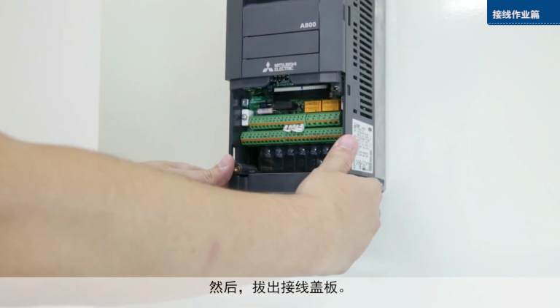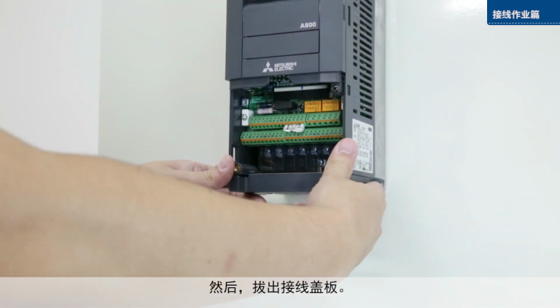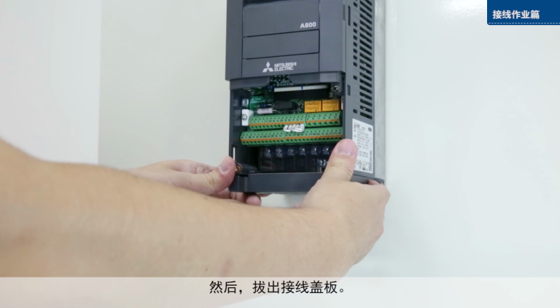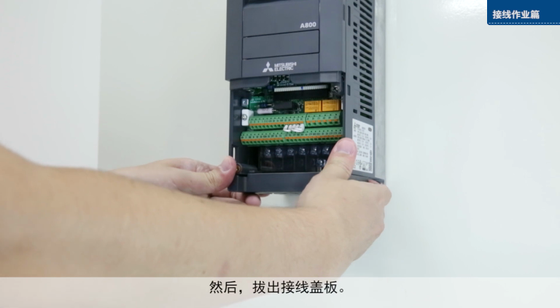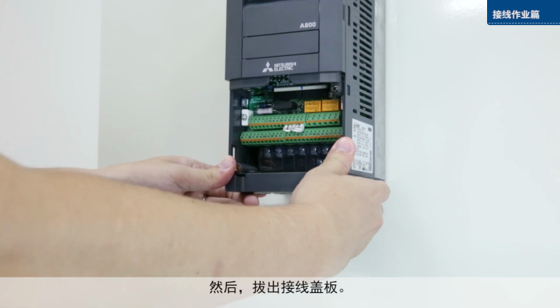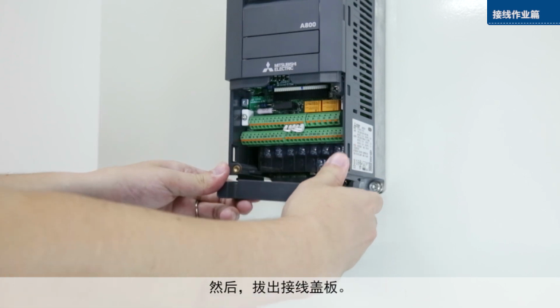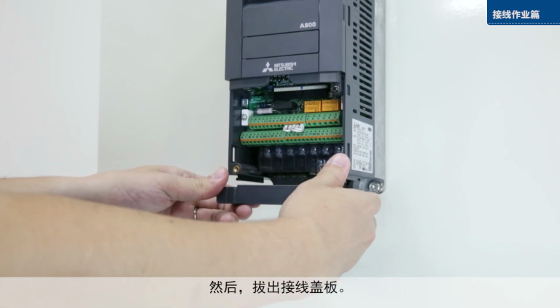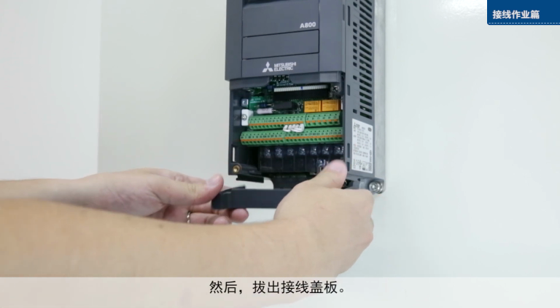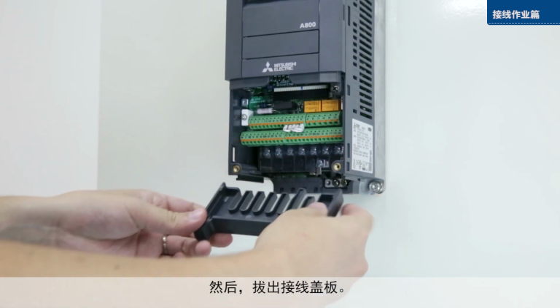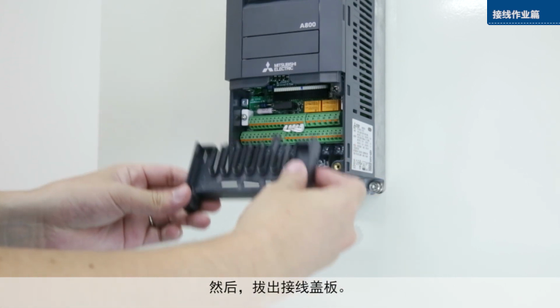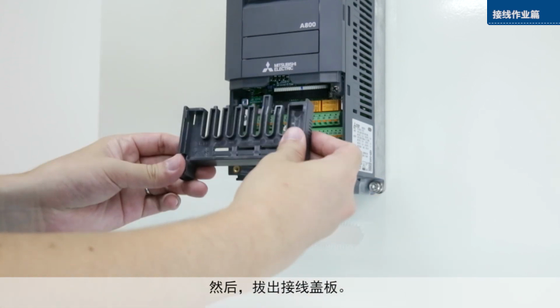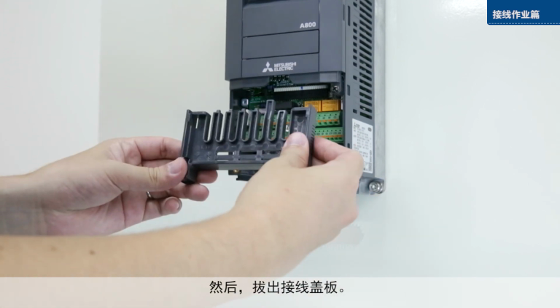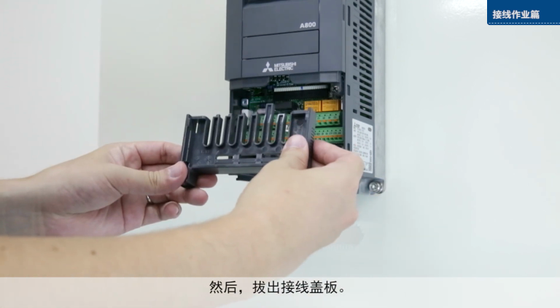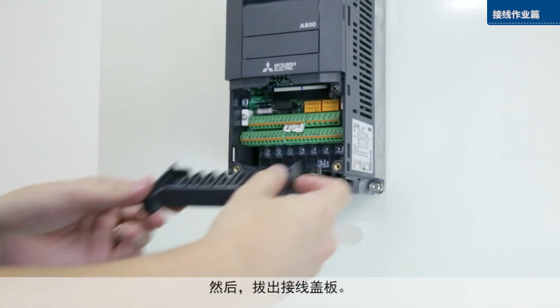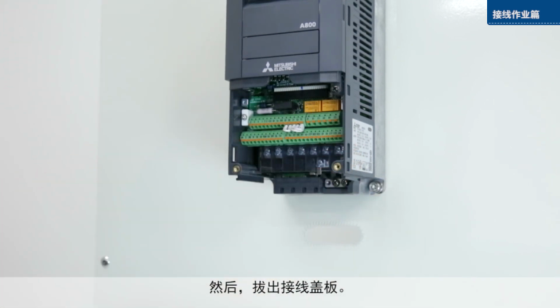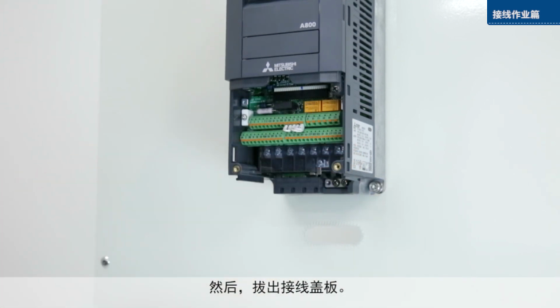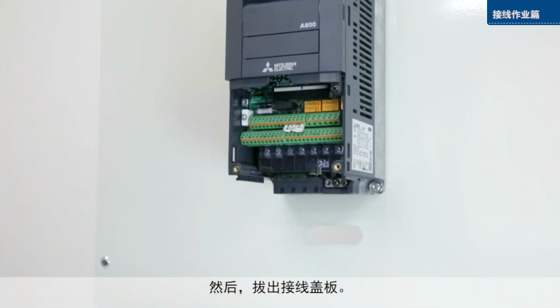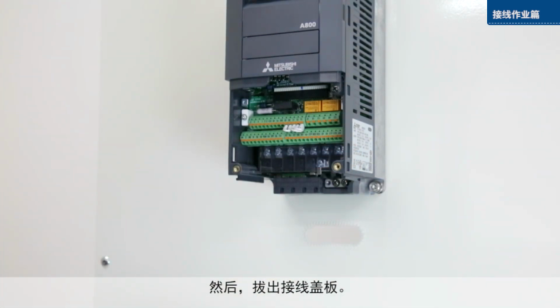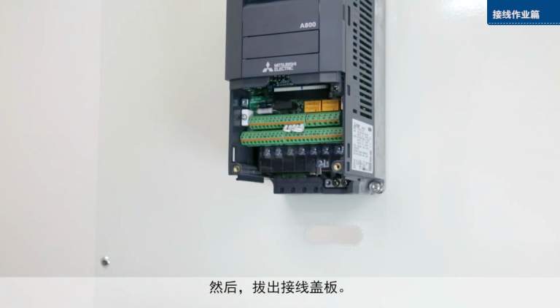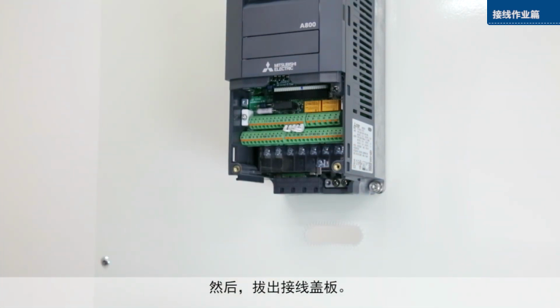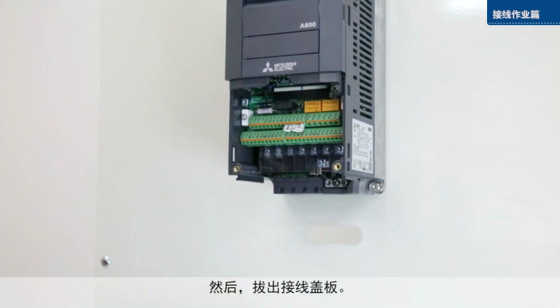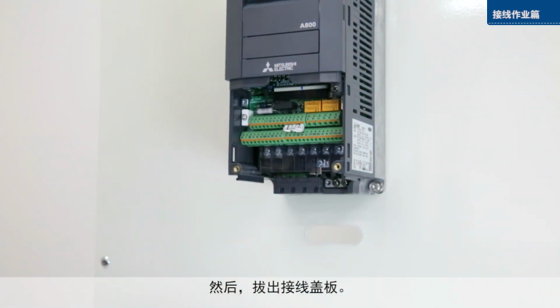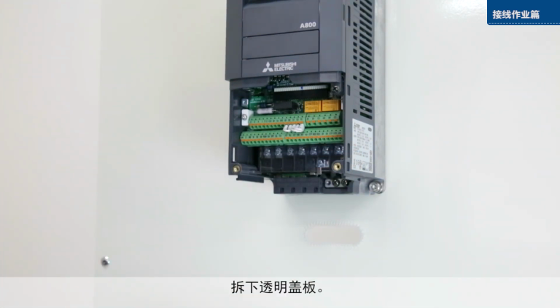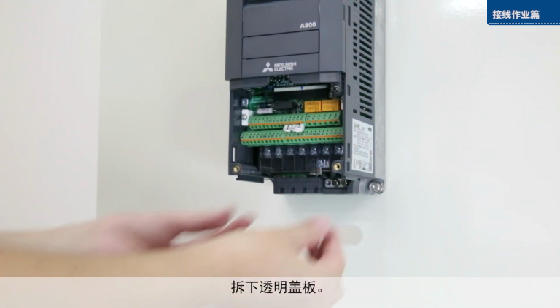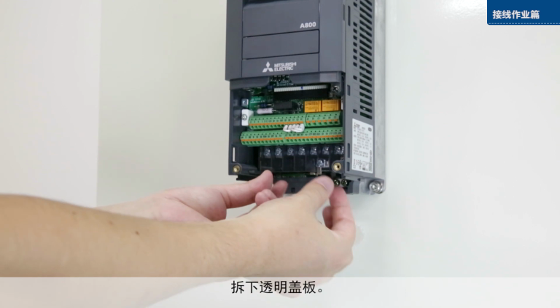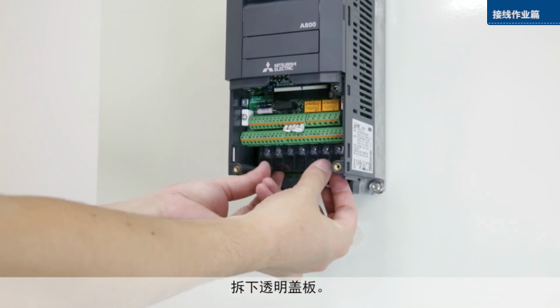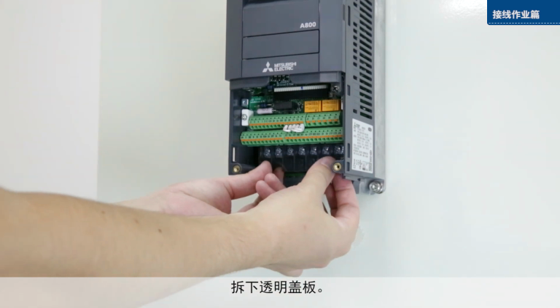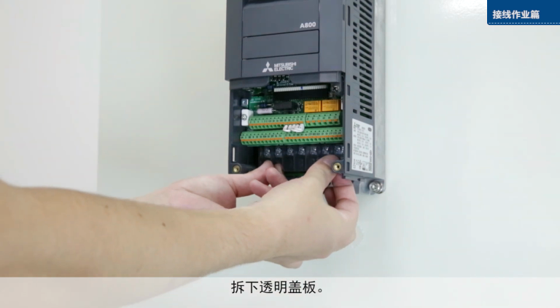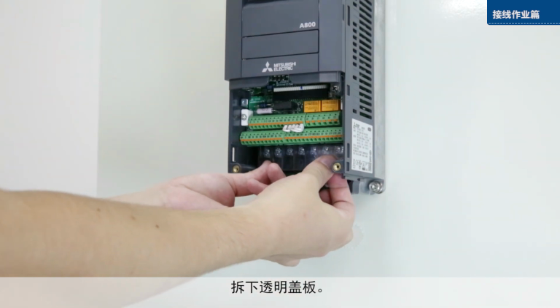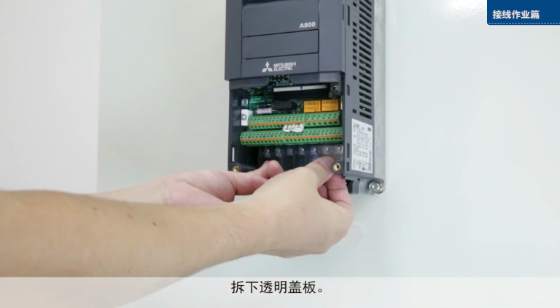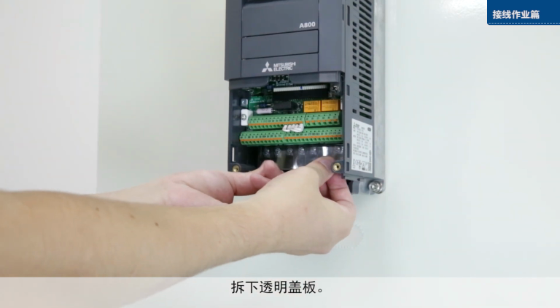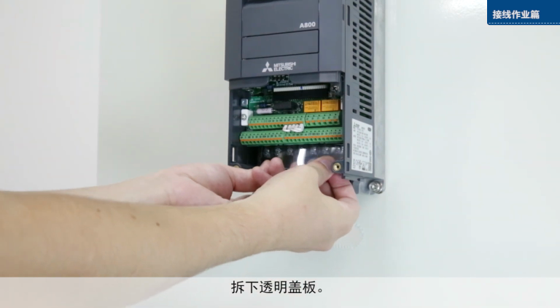Then, remove the wiring cover and remove the transparent cover.